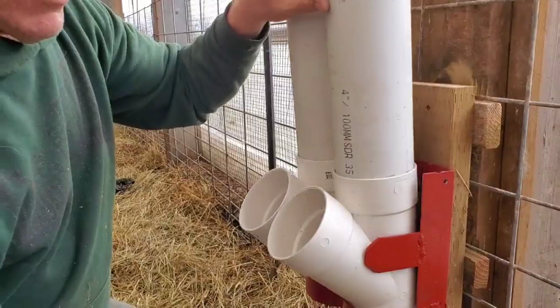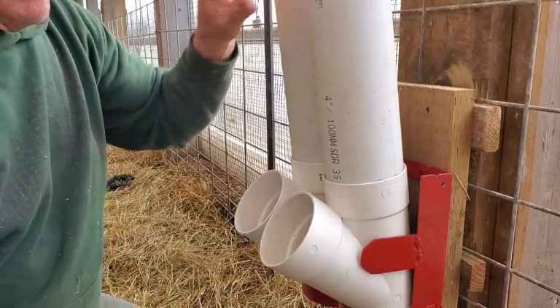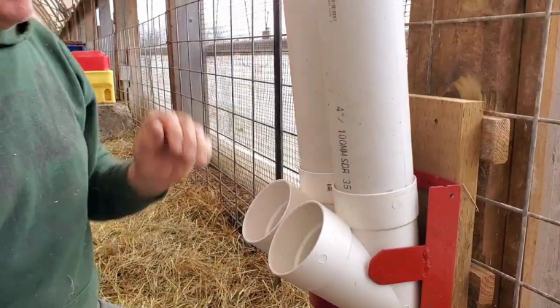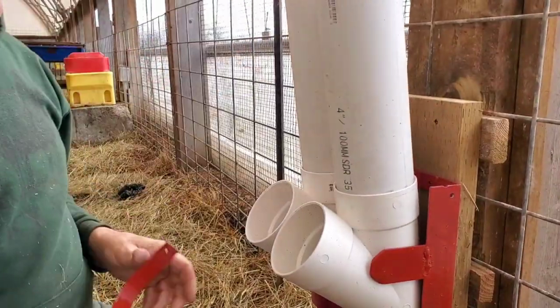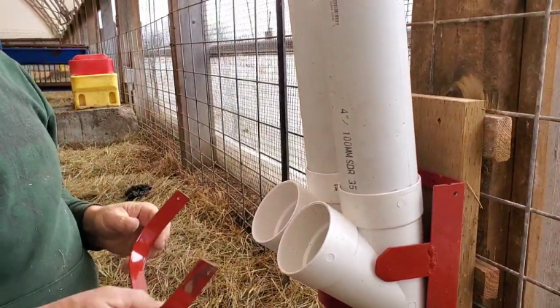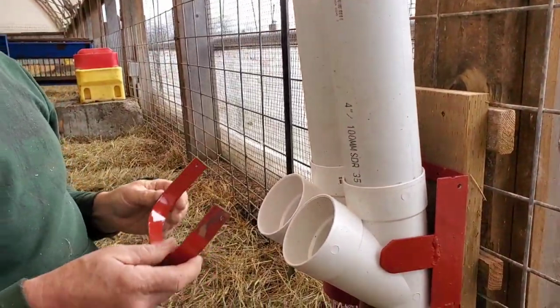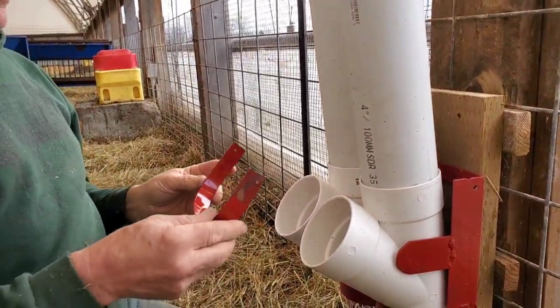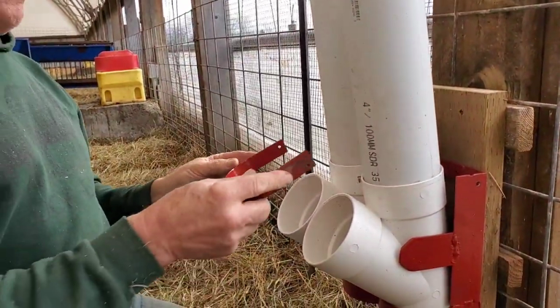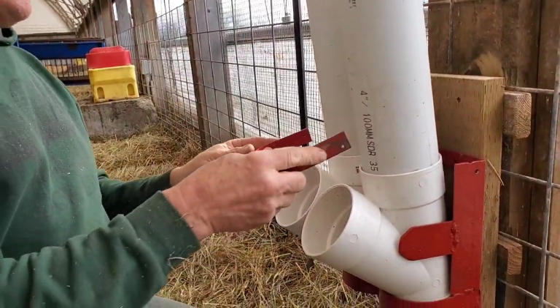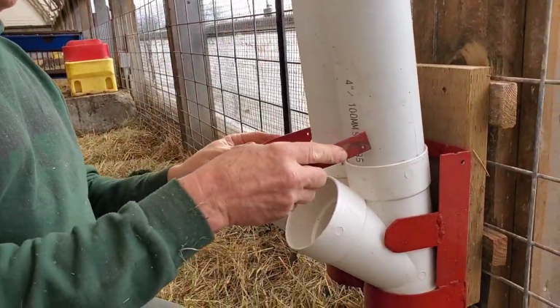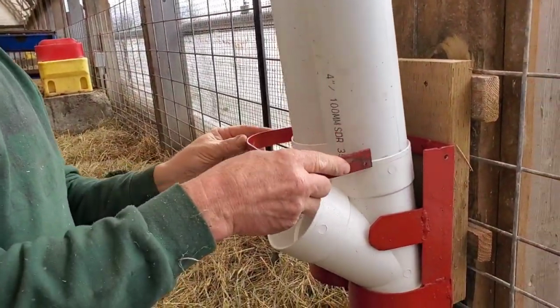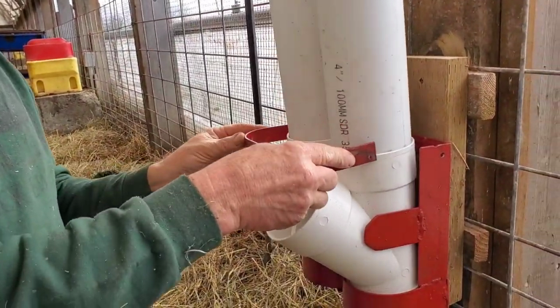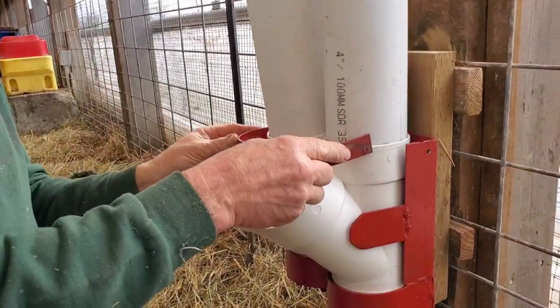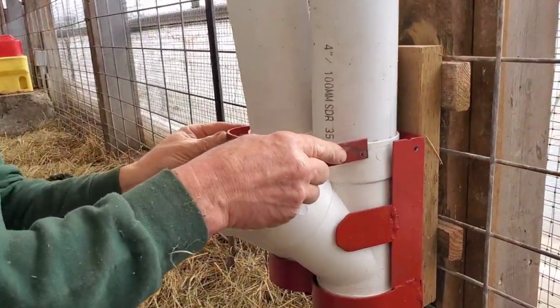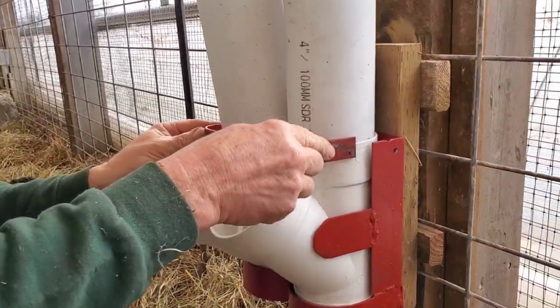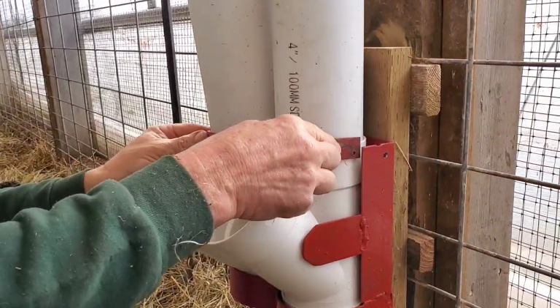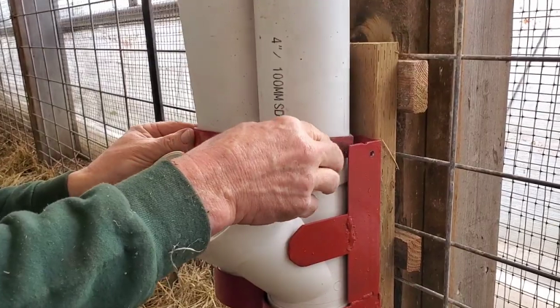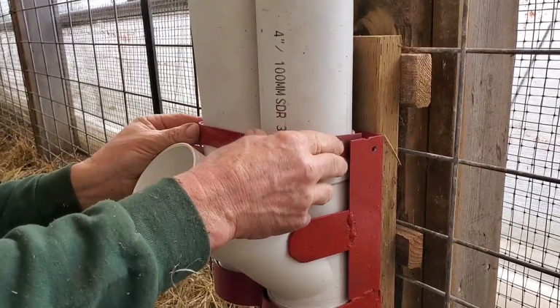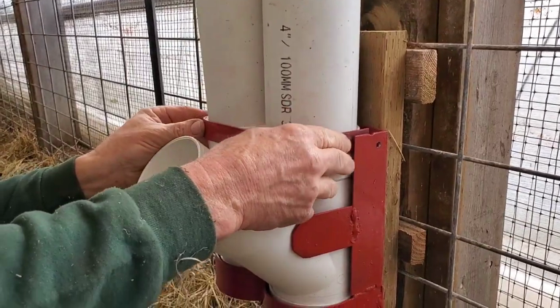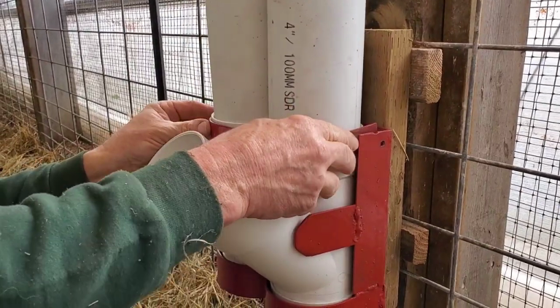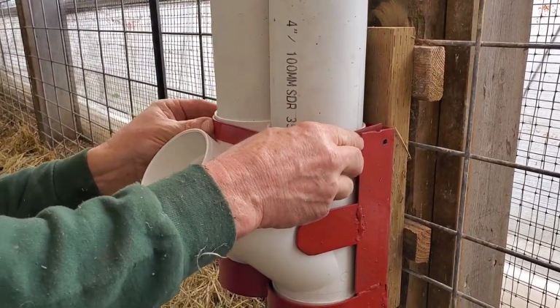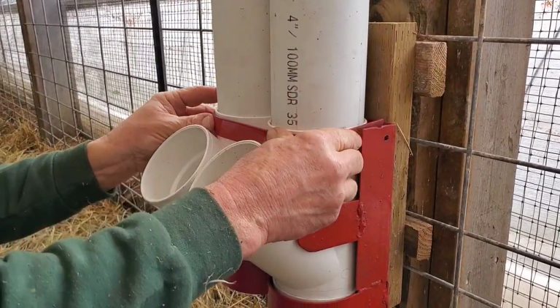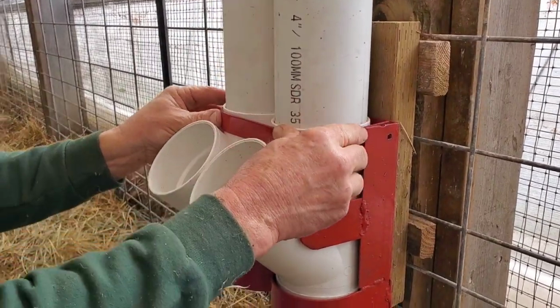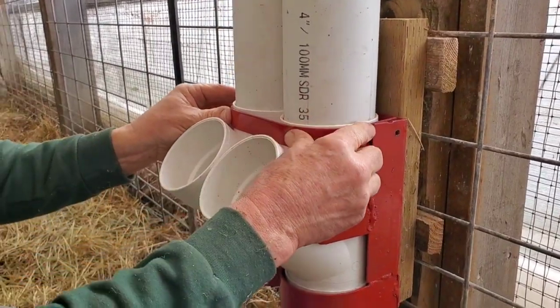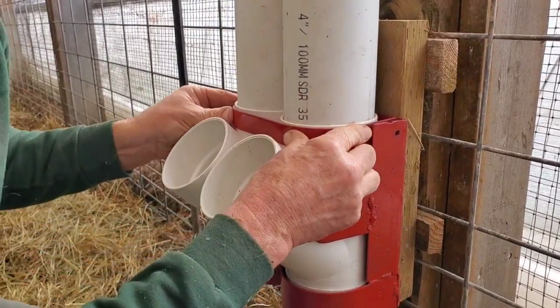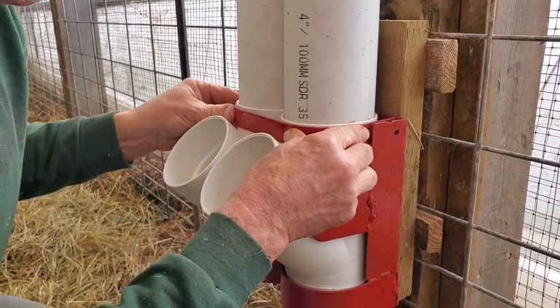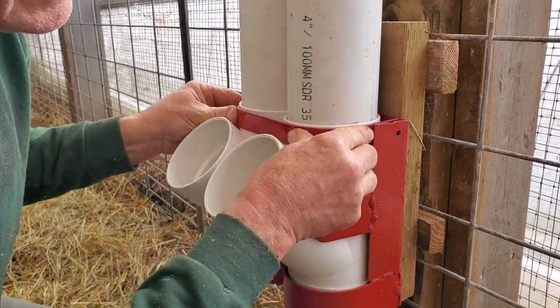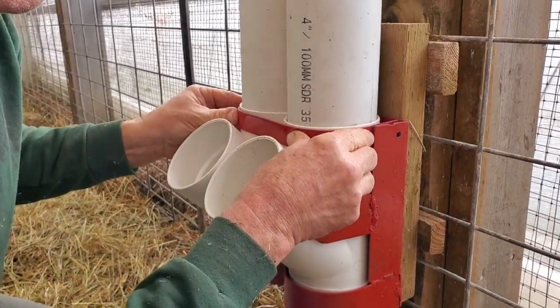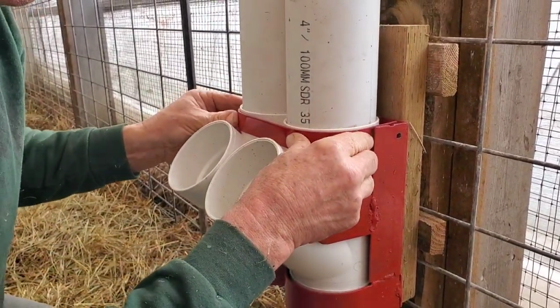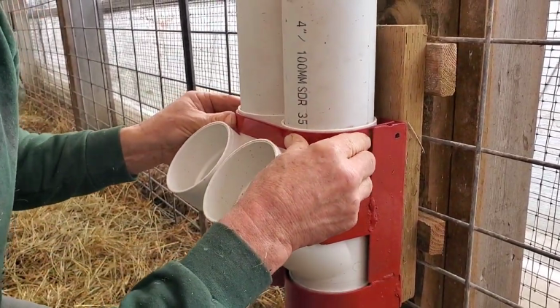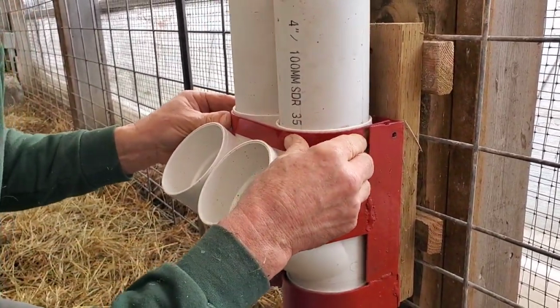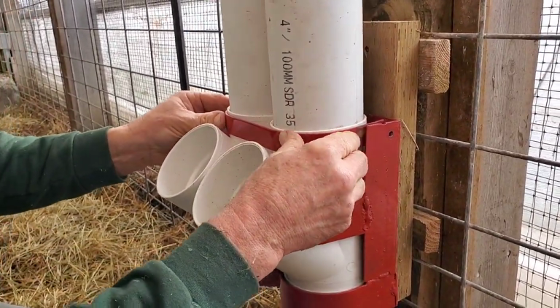So I'm going to fasten this little brace on — I made it to hold them in place. Just going to go in like that.